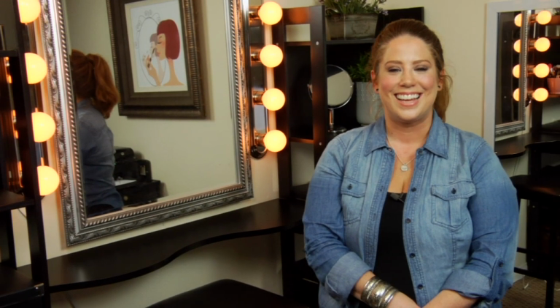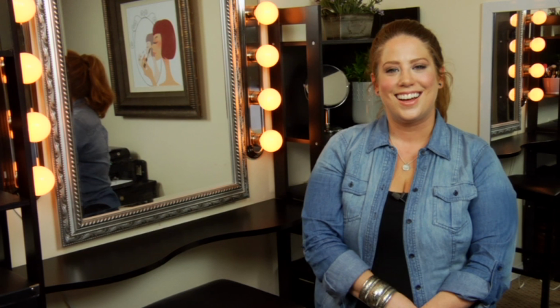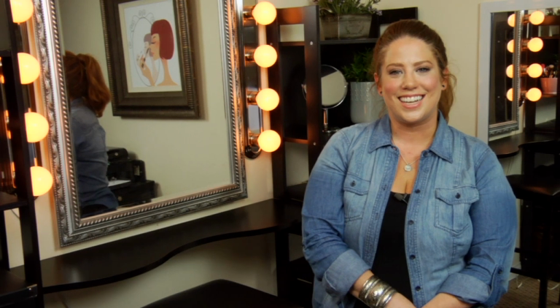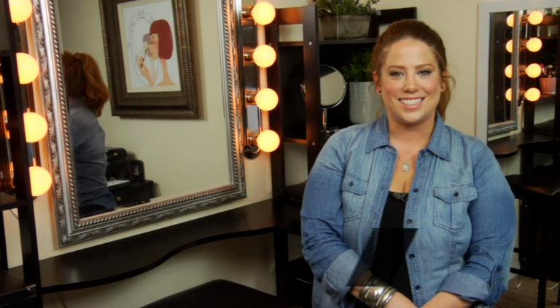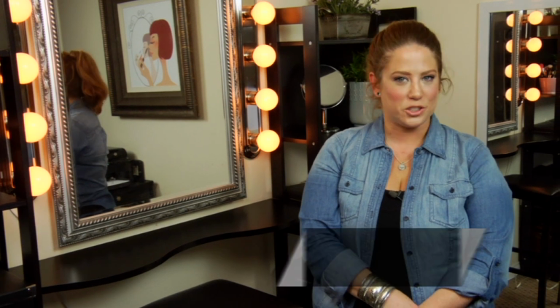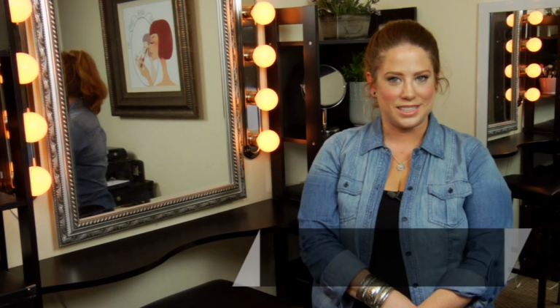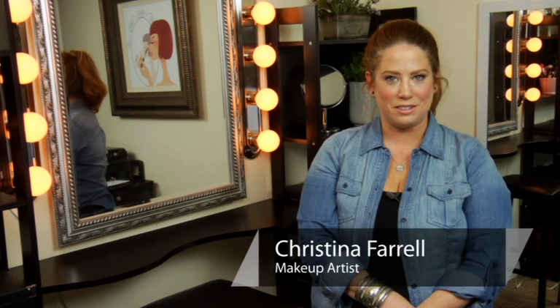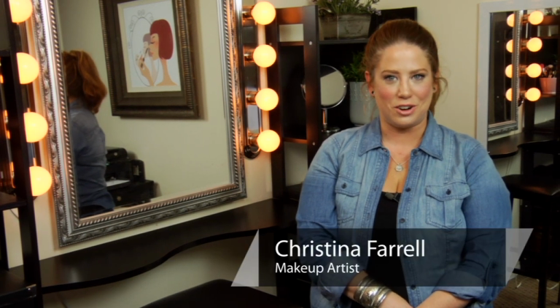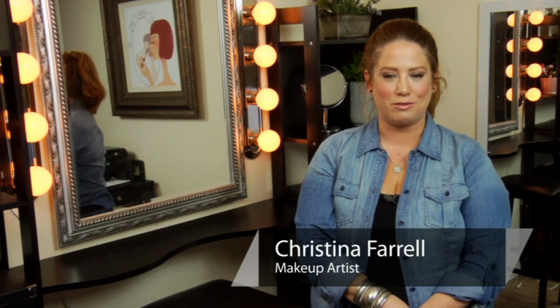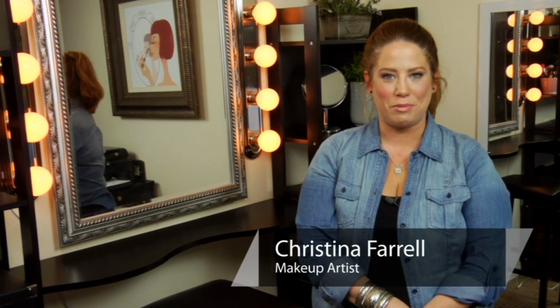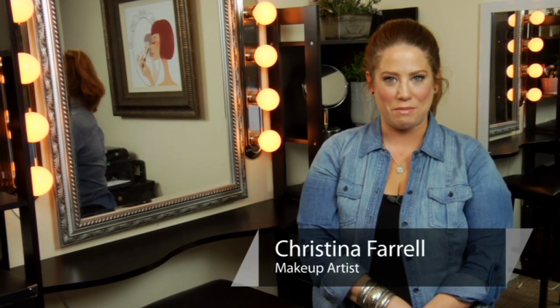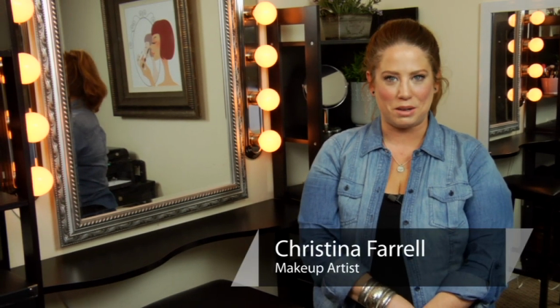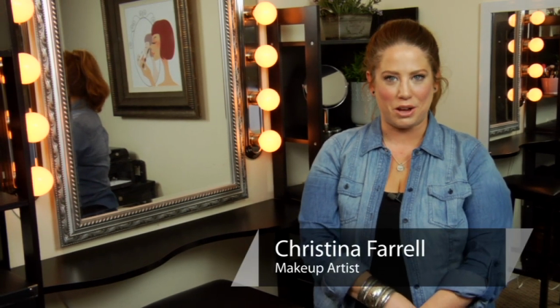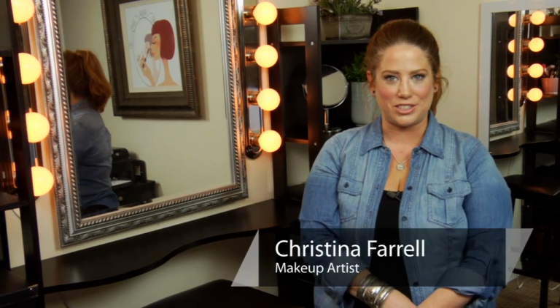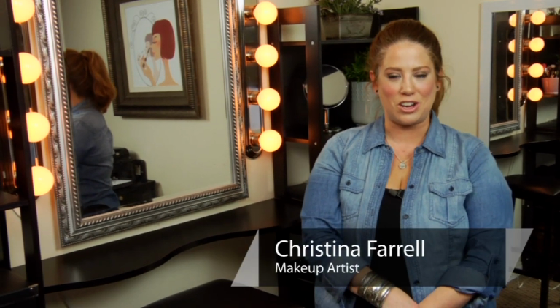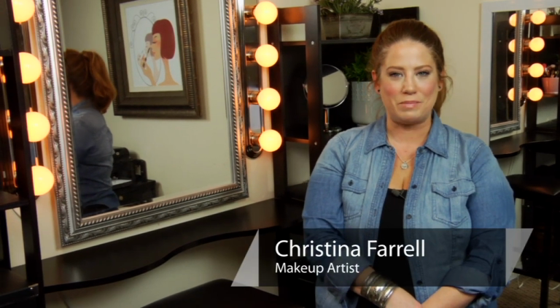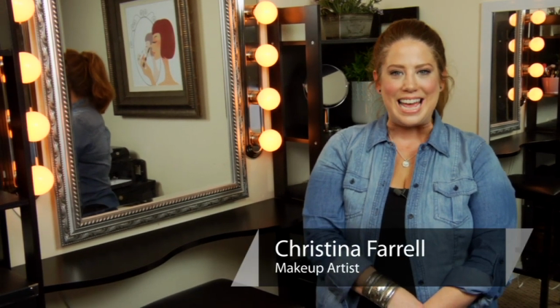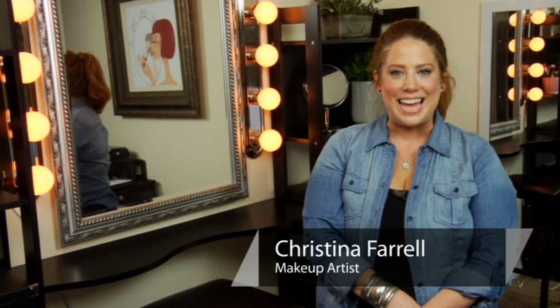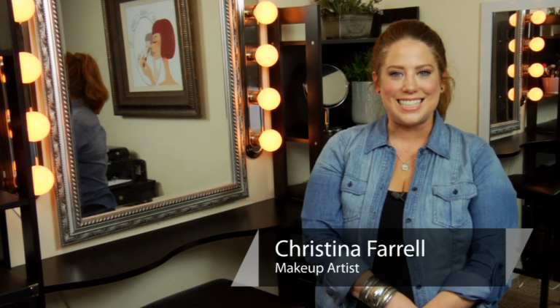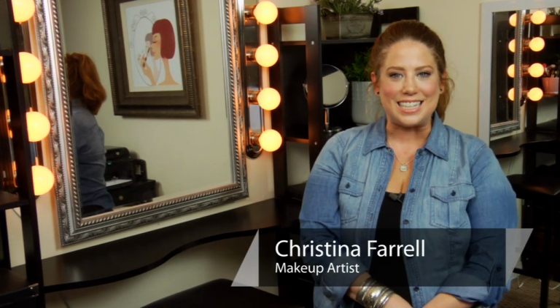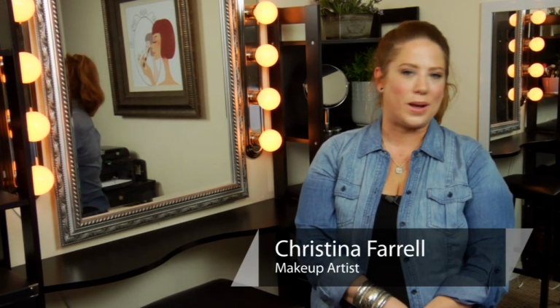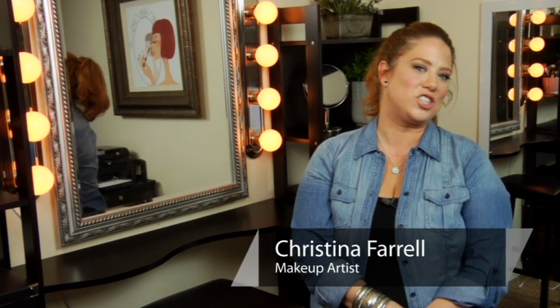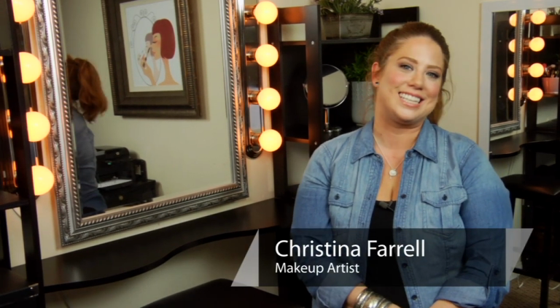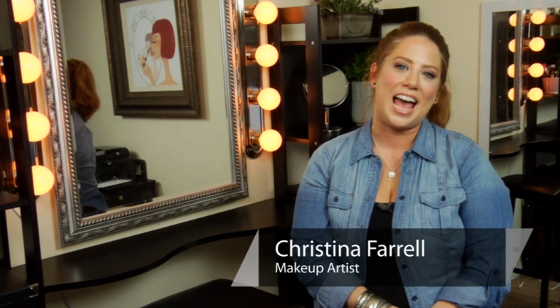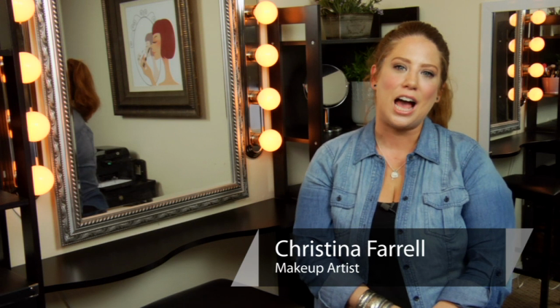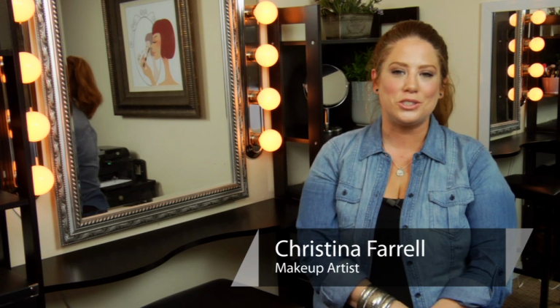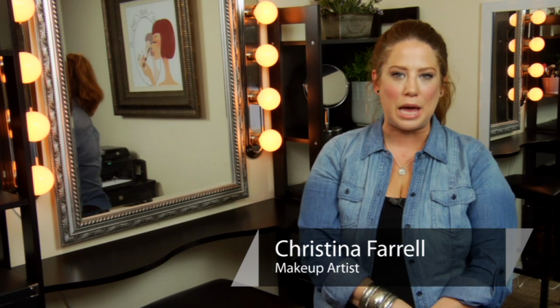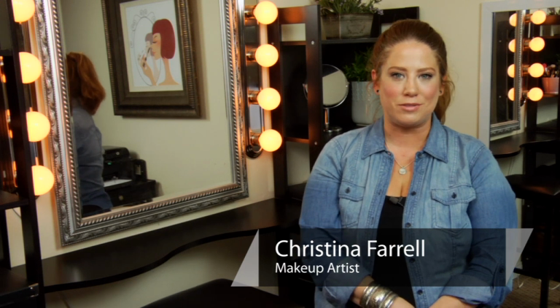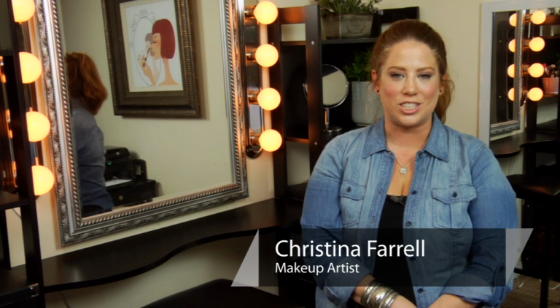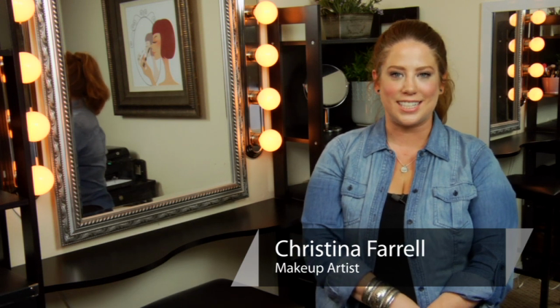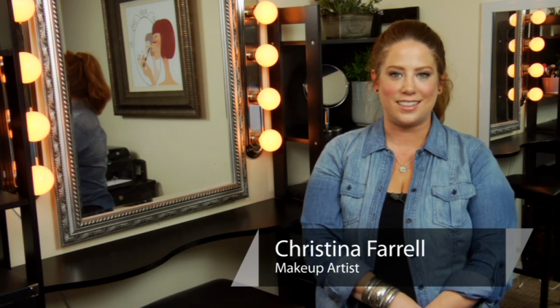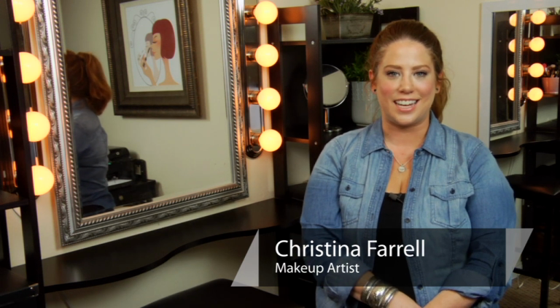Hi, this is Christina Farrell from TheMakeupBlogger.com and today's question is how to camouflage a tan line?